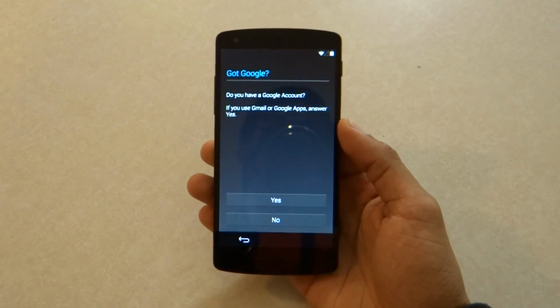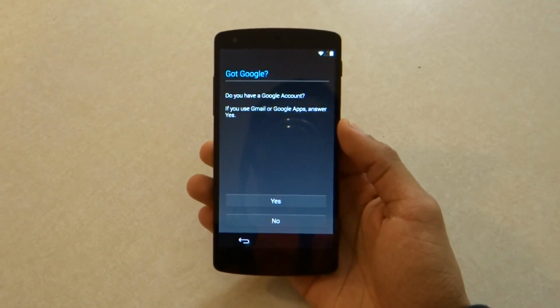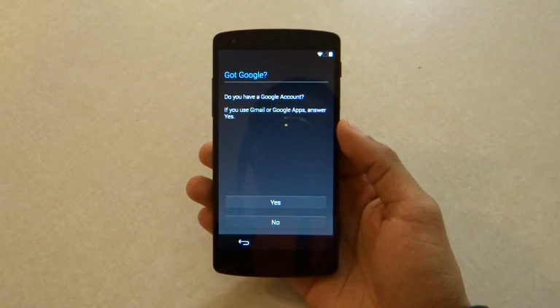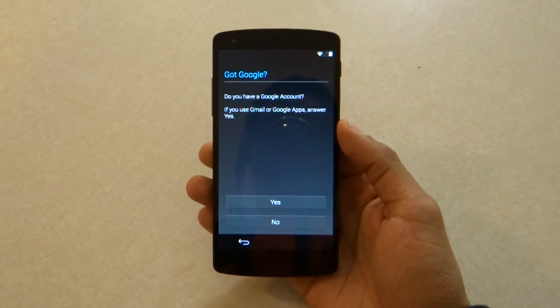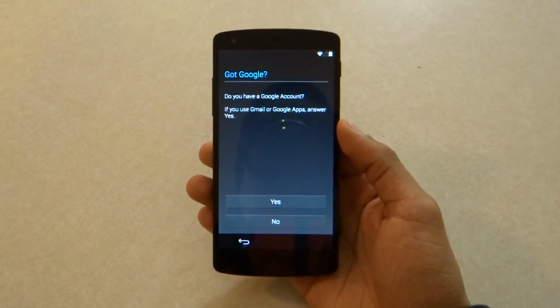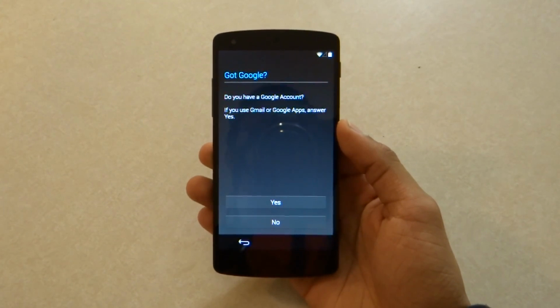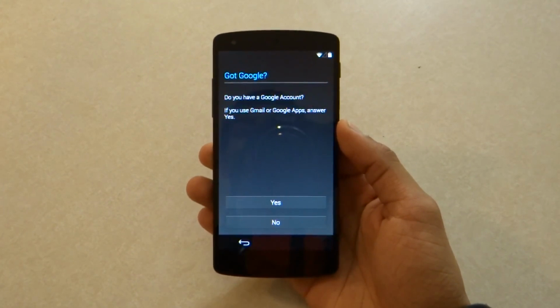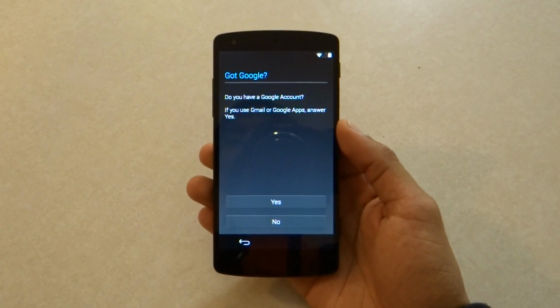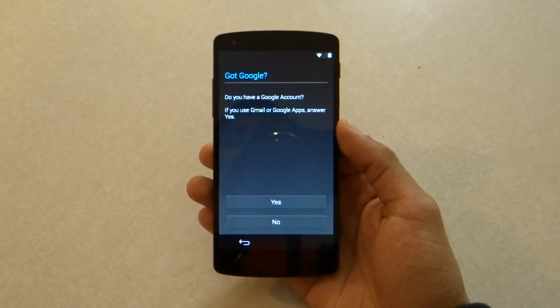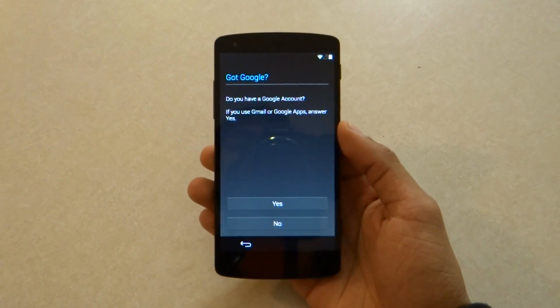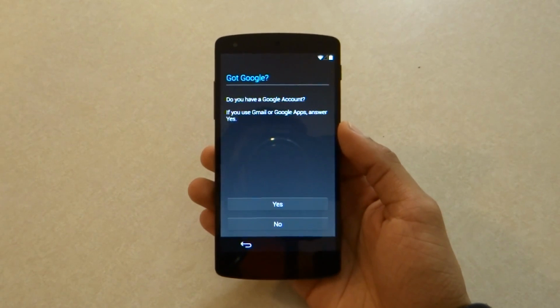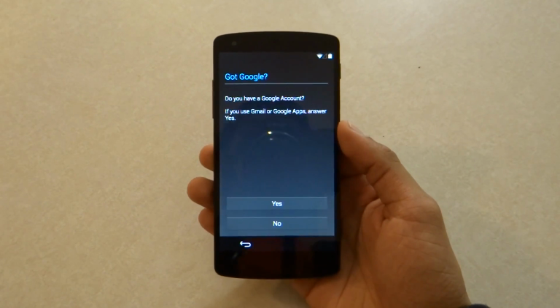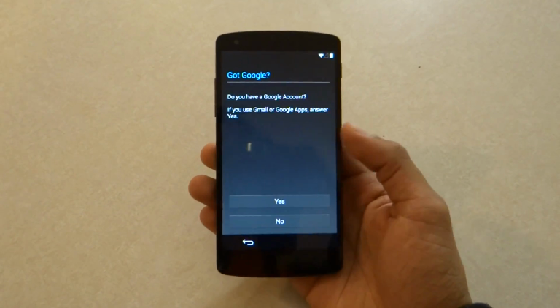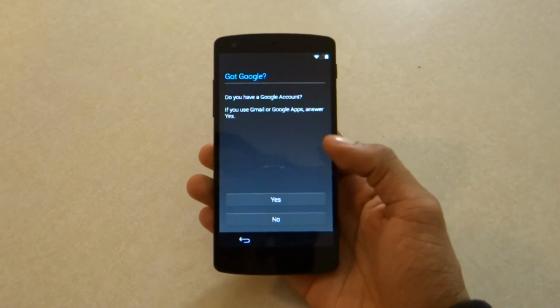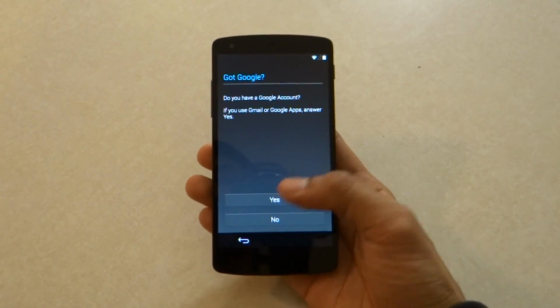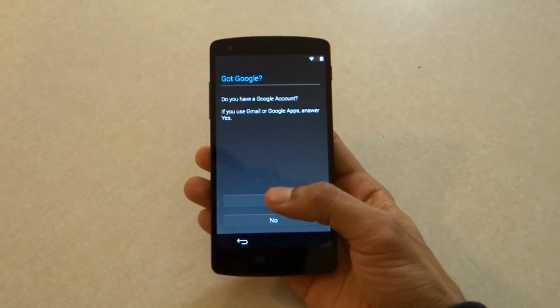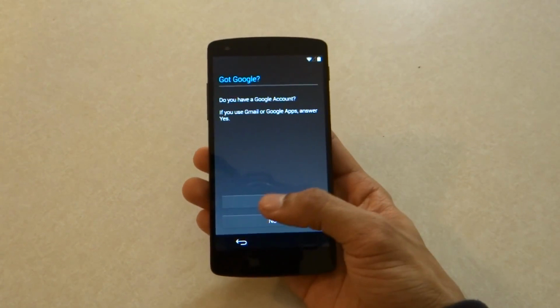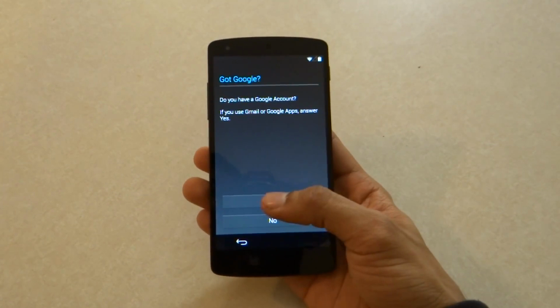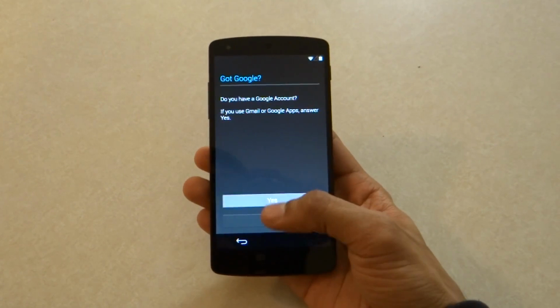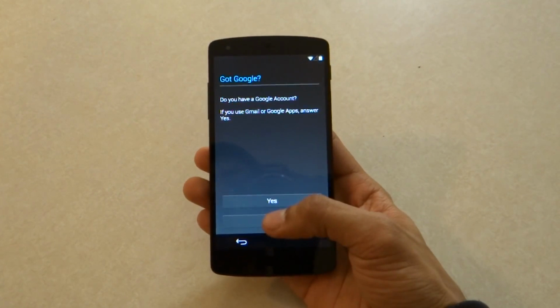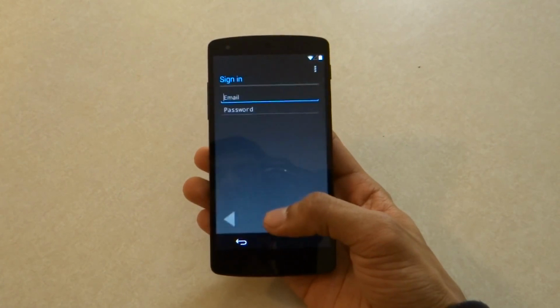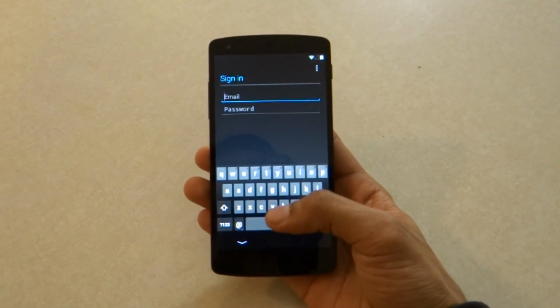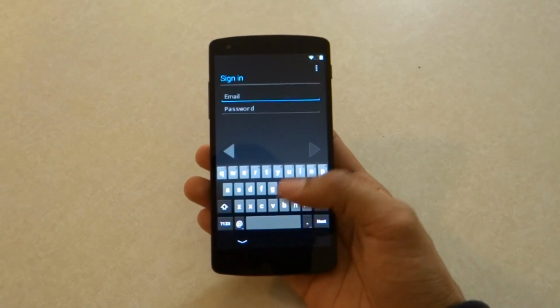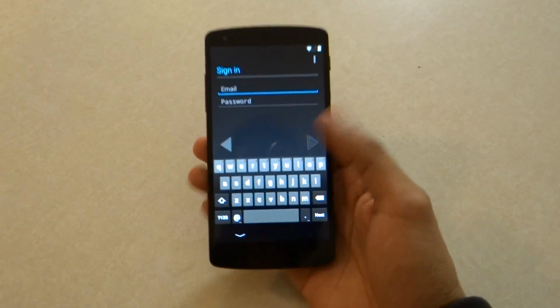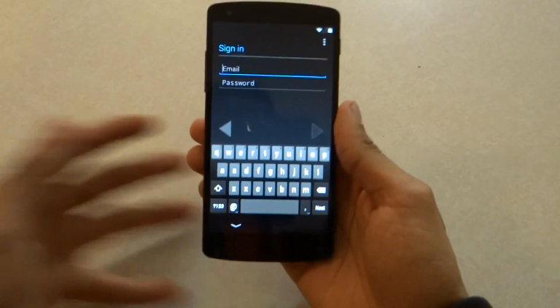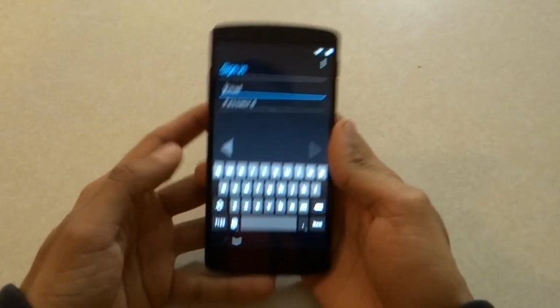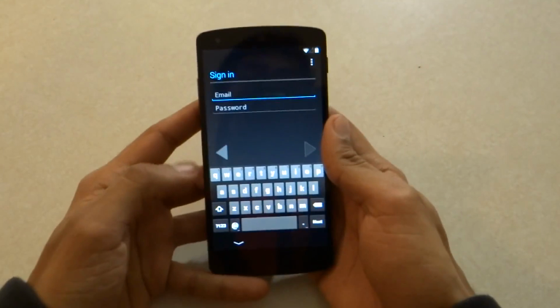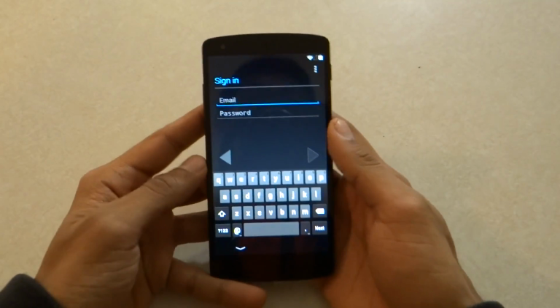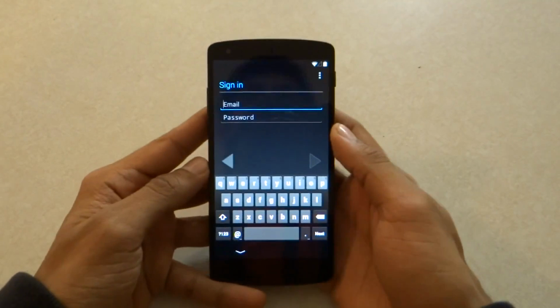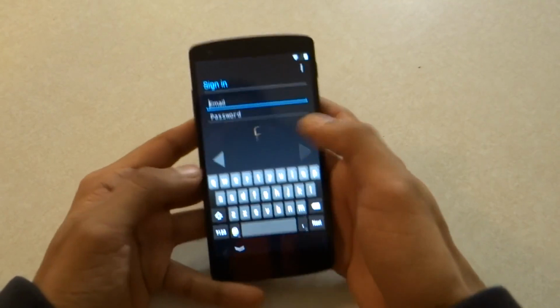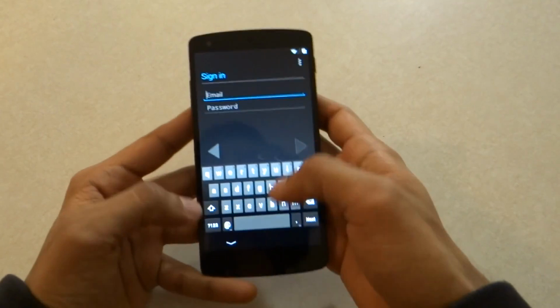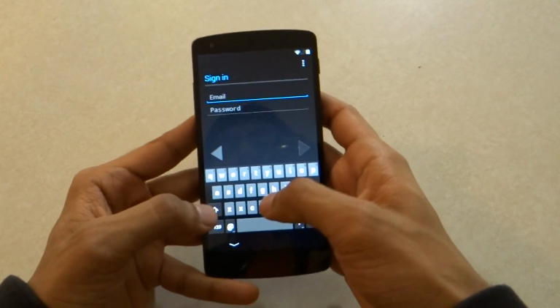It's going to ask me if I have a Google account. Of course I have a Google account, so I'm just going to go ahead and click yes. I'm going to enter my username and password.